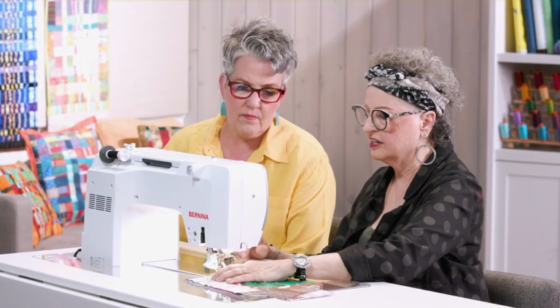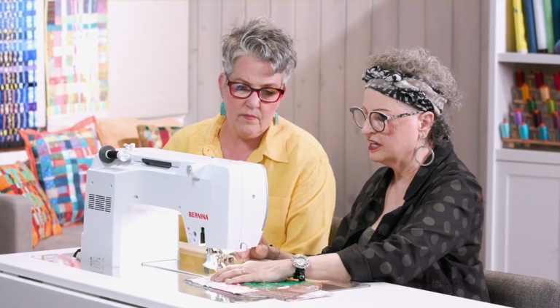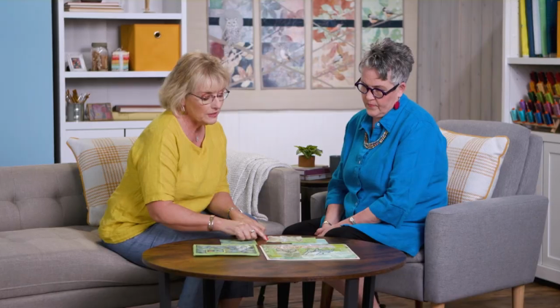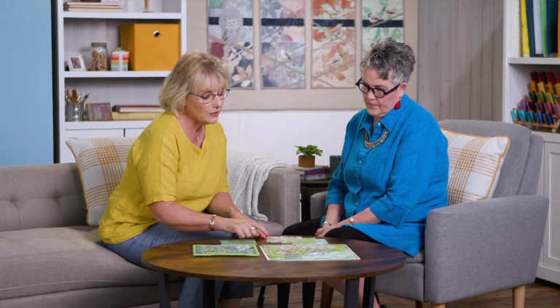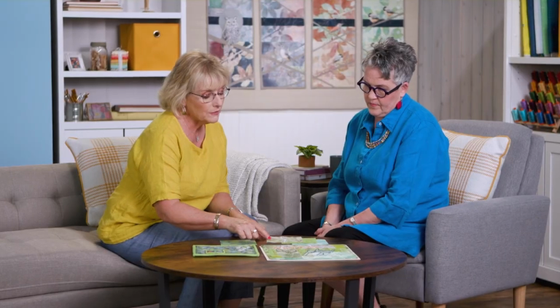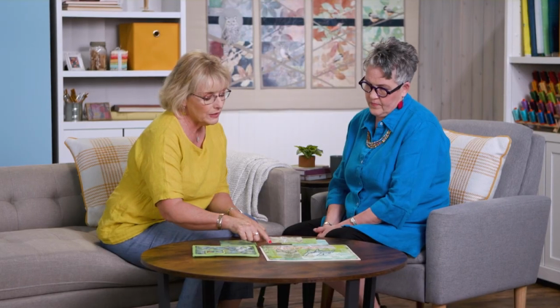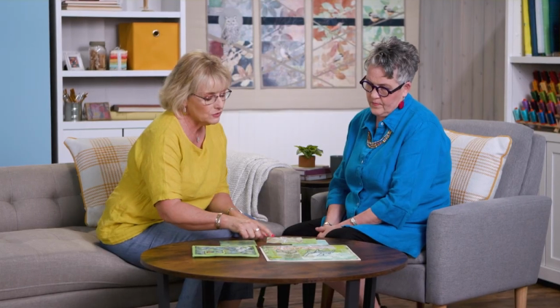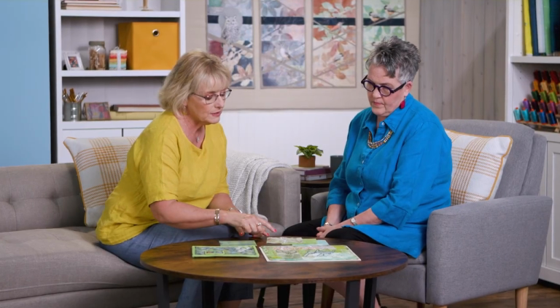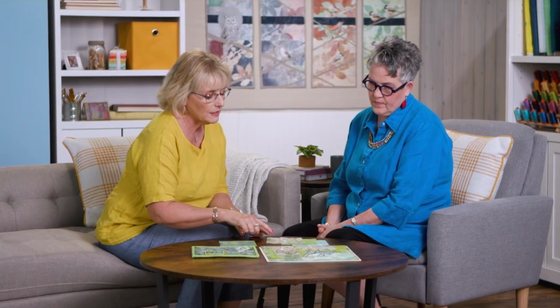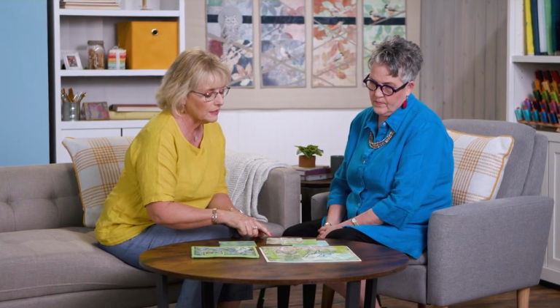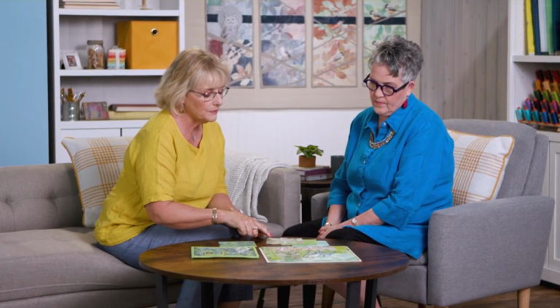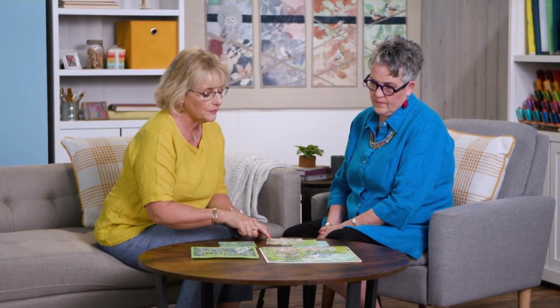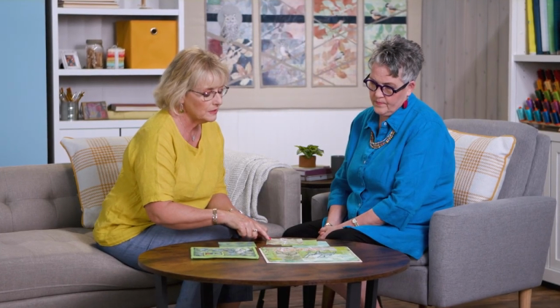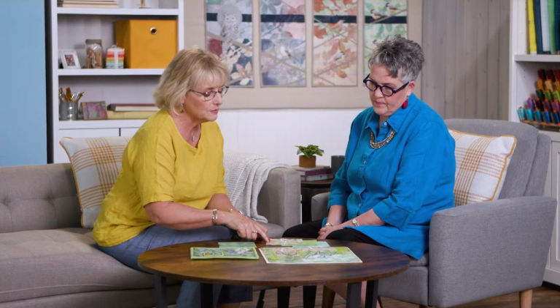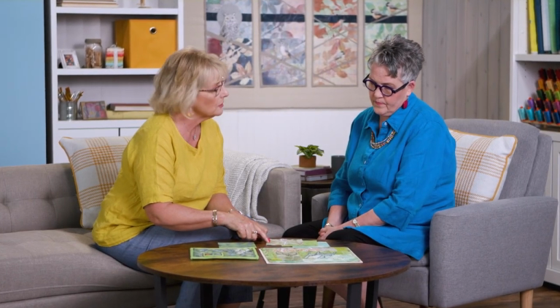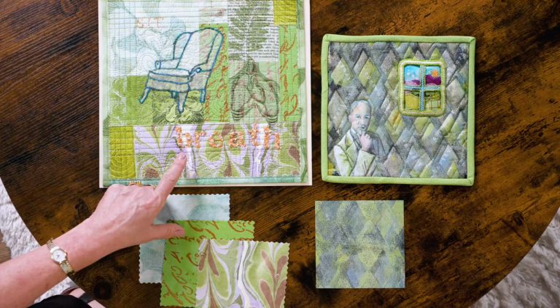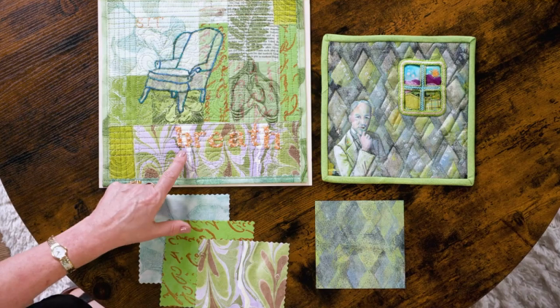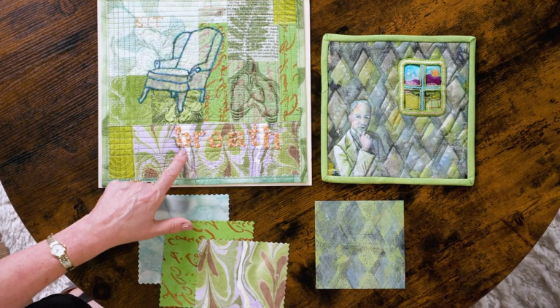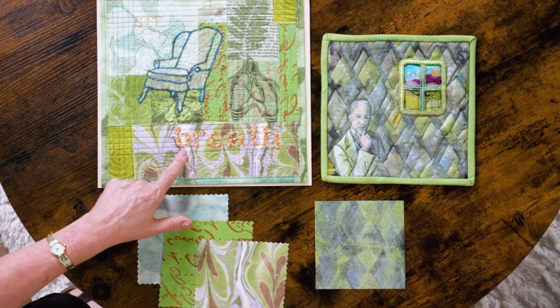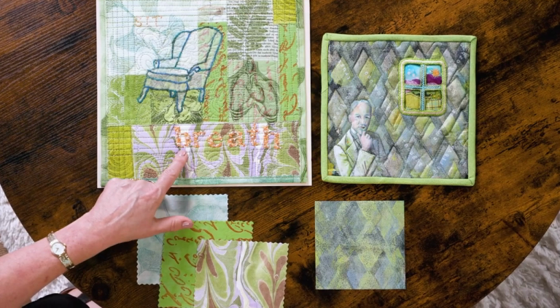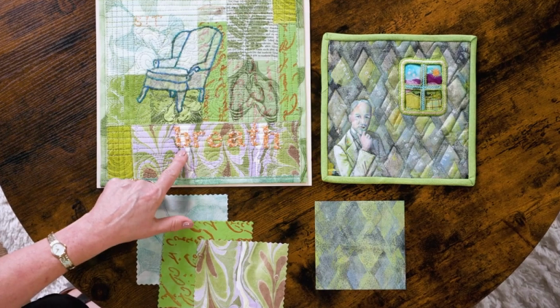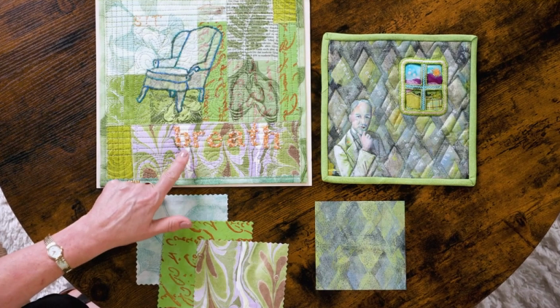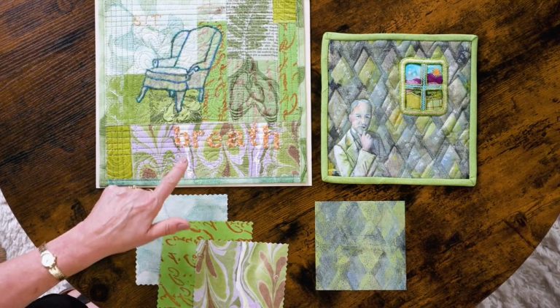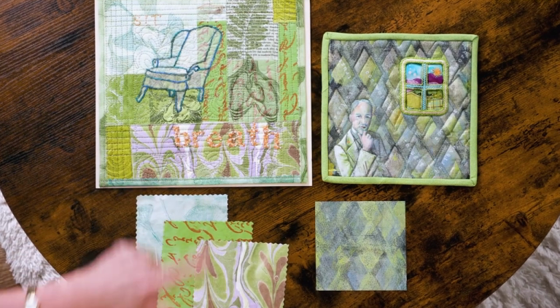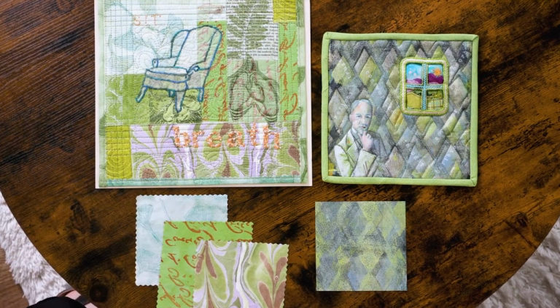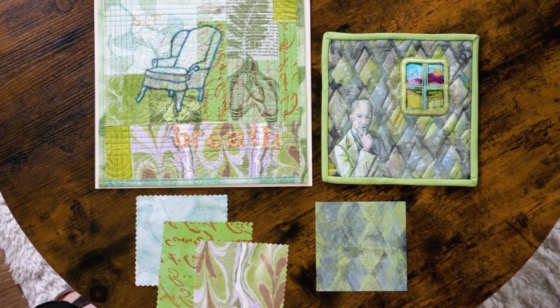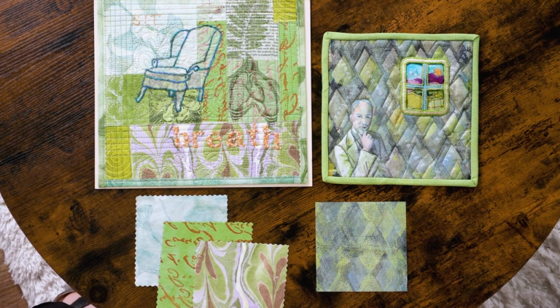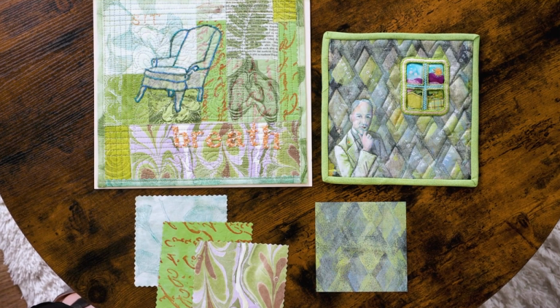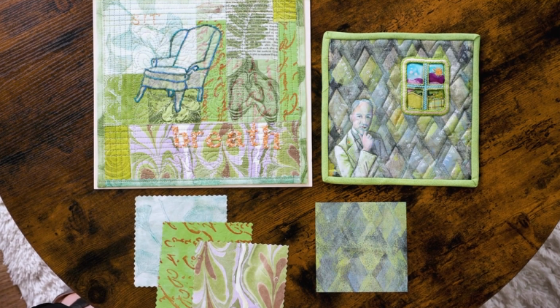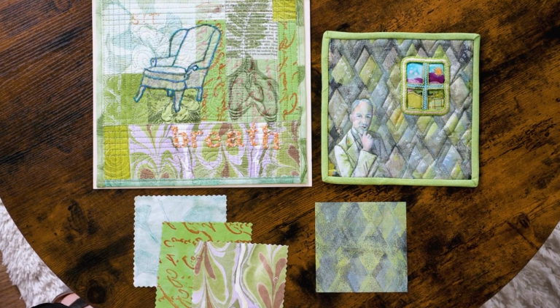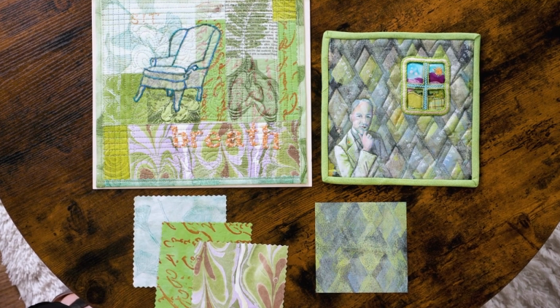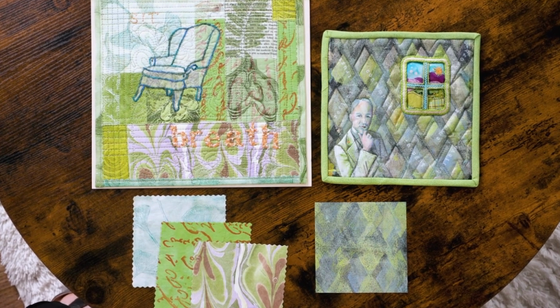And I'm joined by Vivica Hansen-Denegri, who shares pieces she's discovered in the art quilting world.